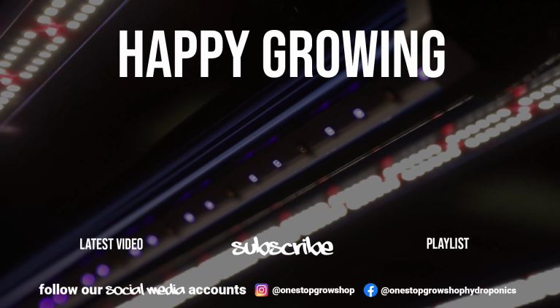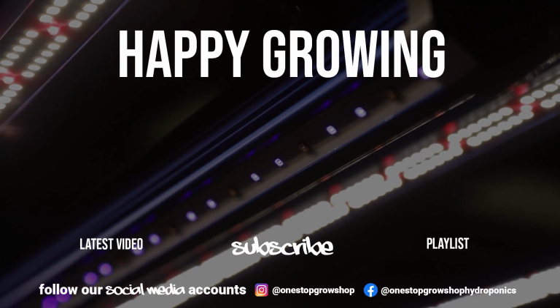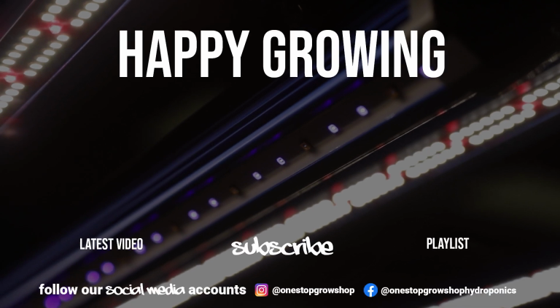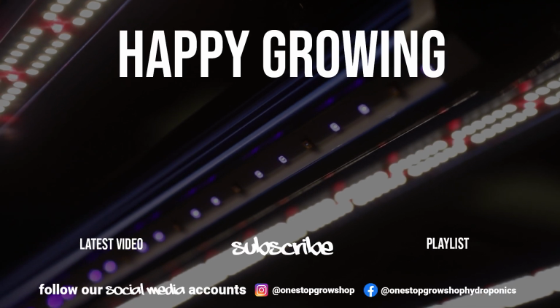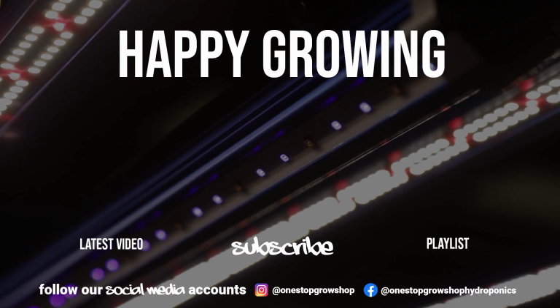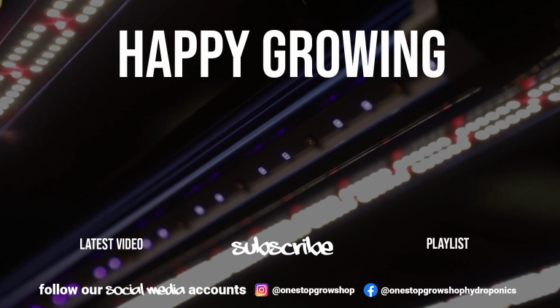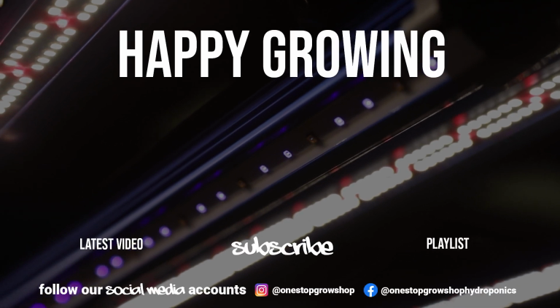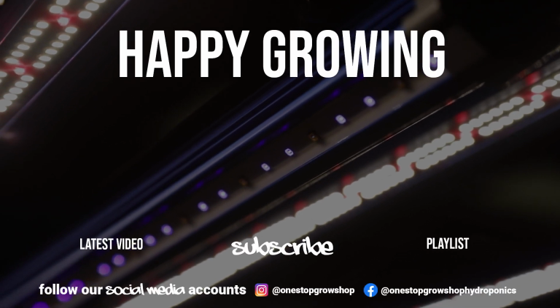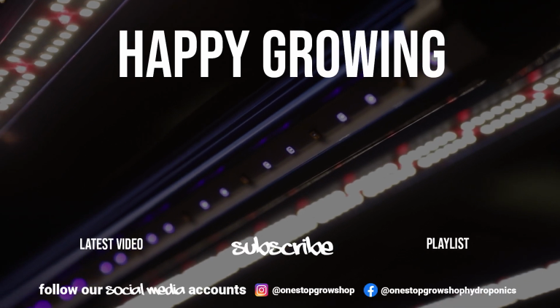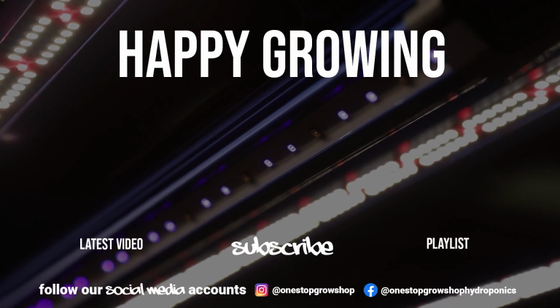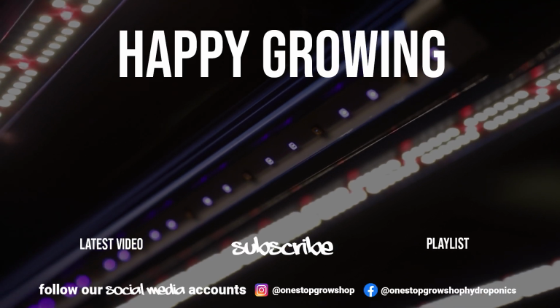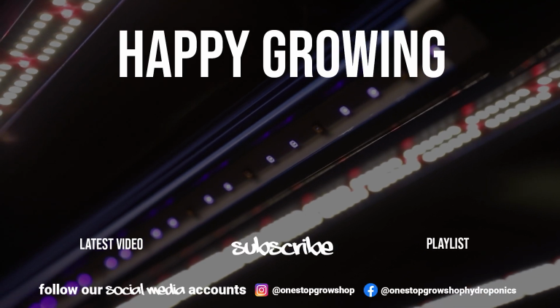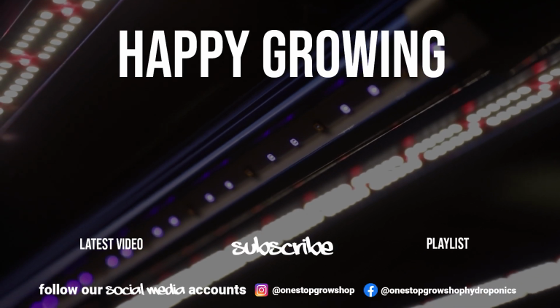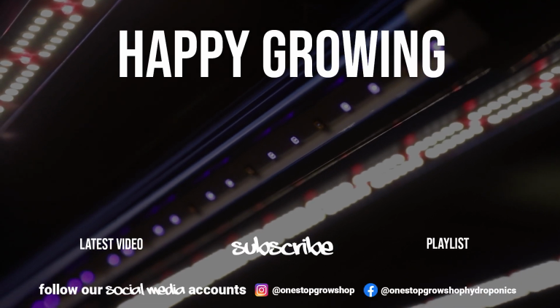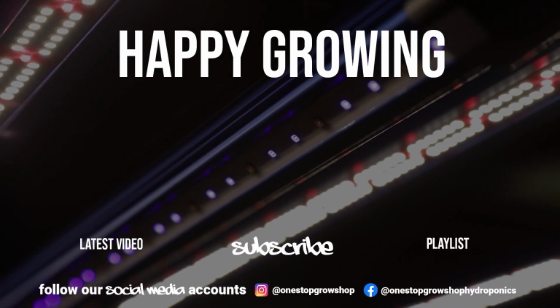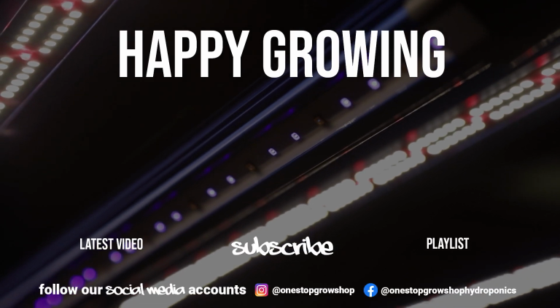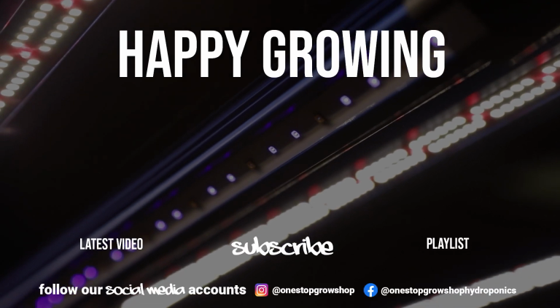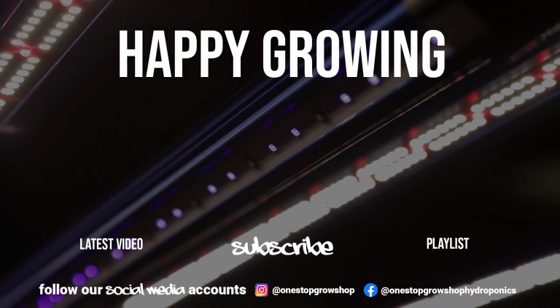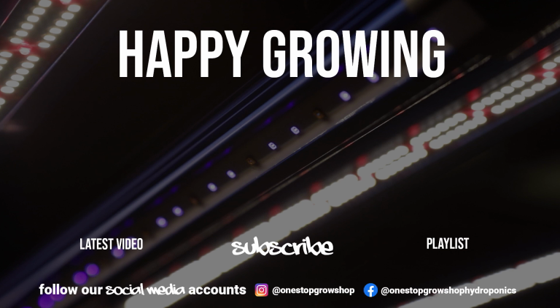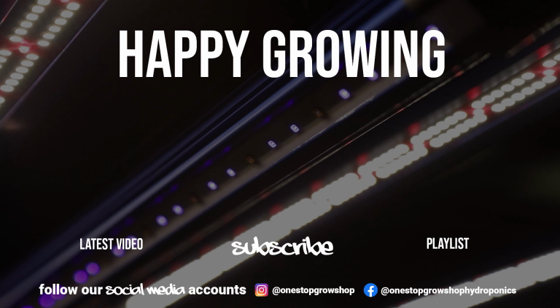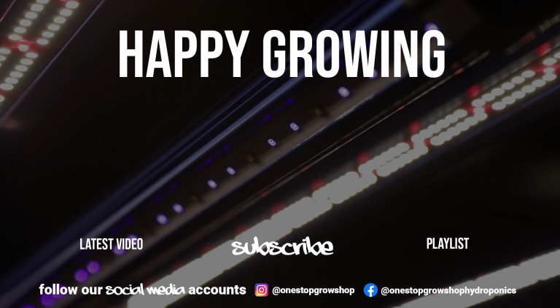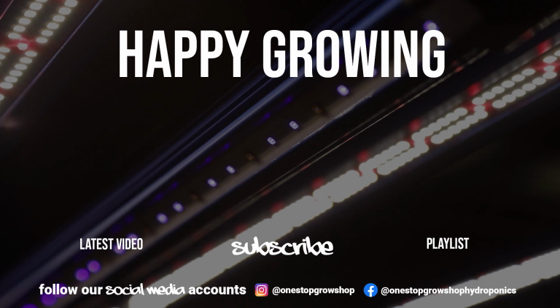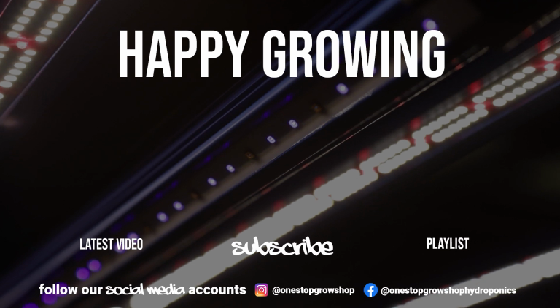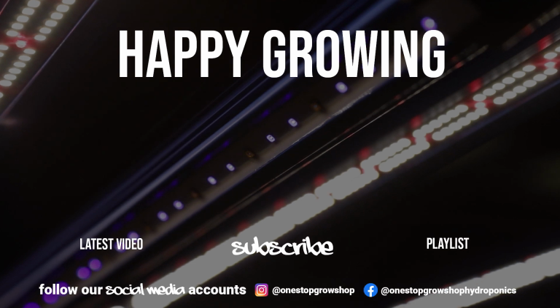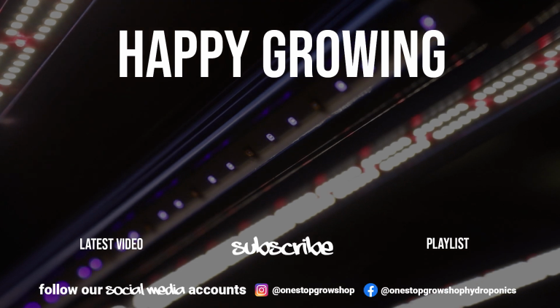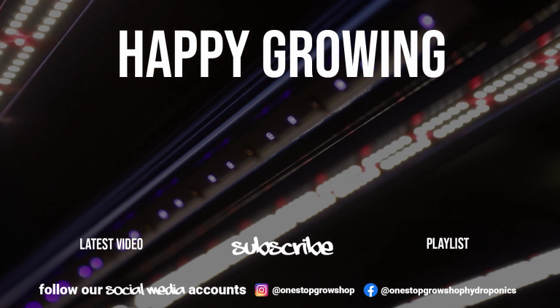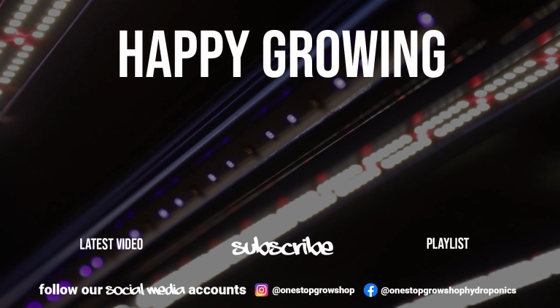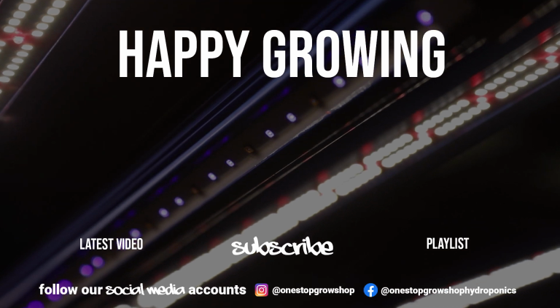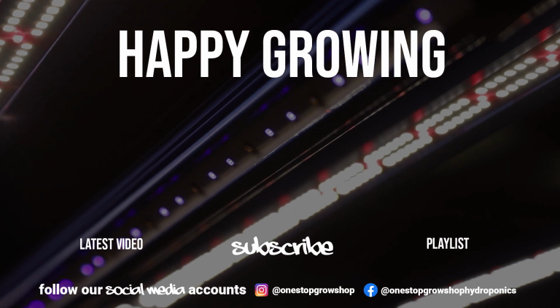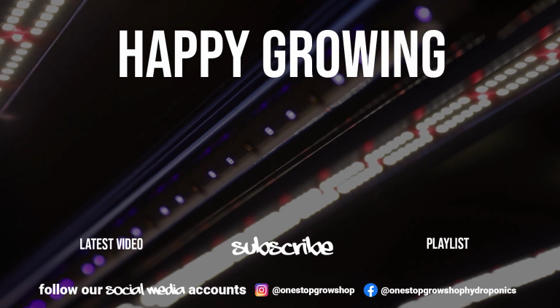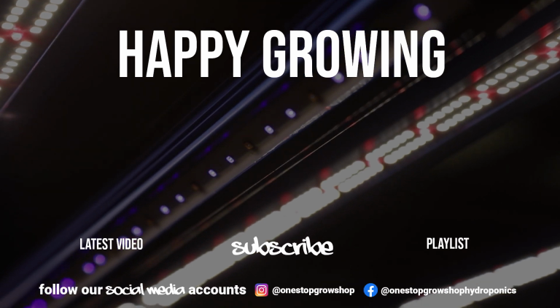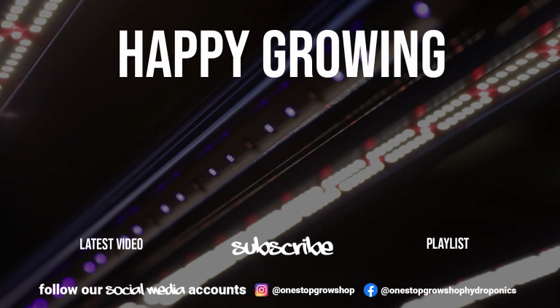If you've enjoyed the video, leave us a like, subscribe, and let us know what you want to see next in the comments below.